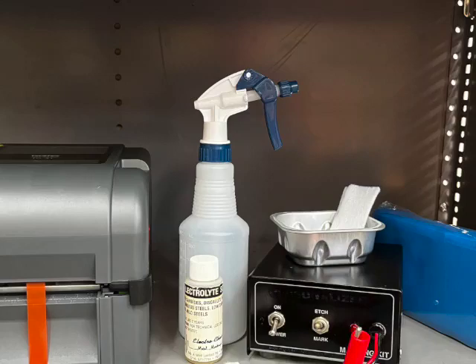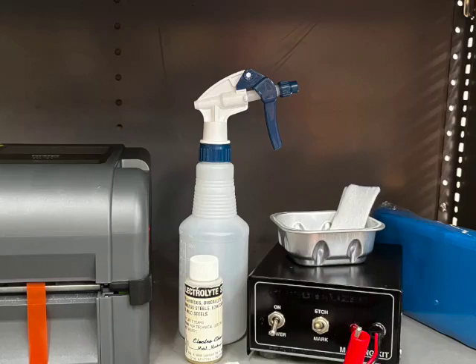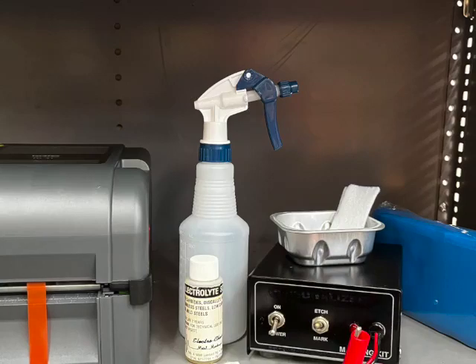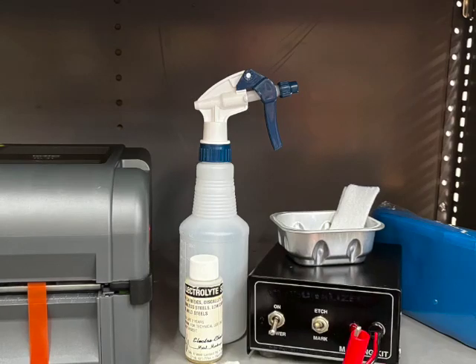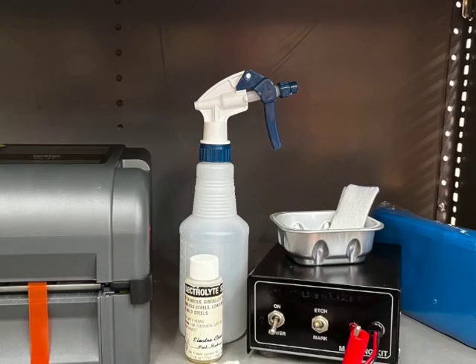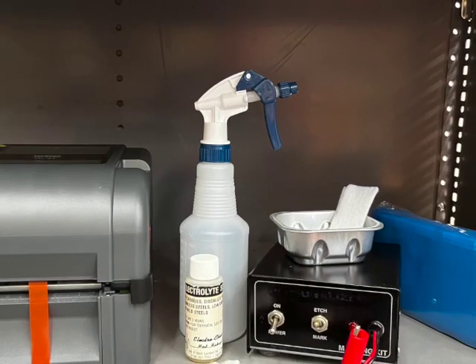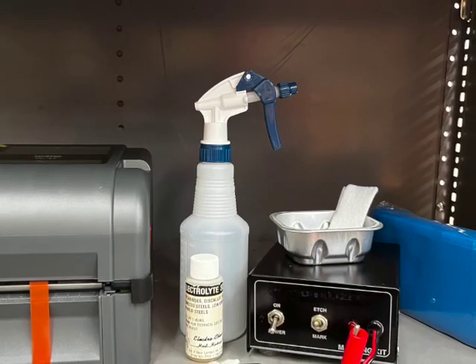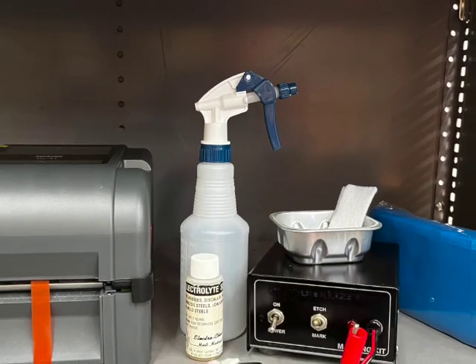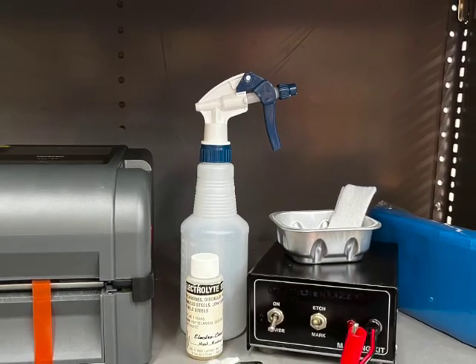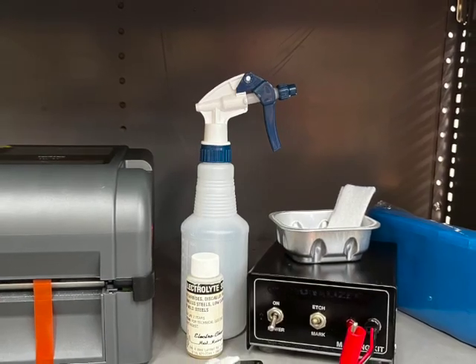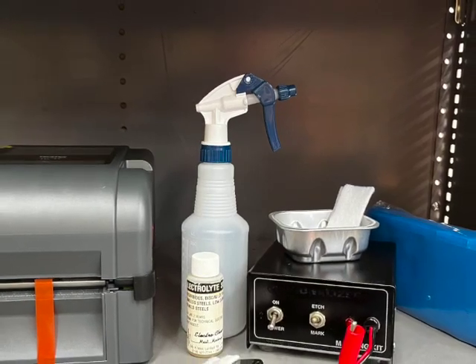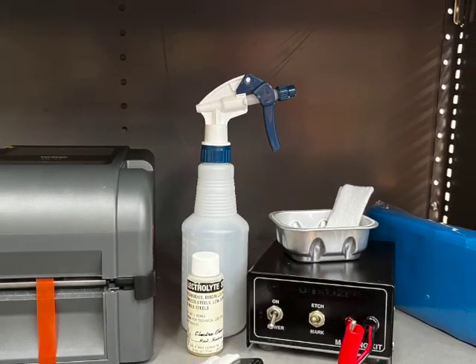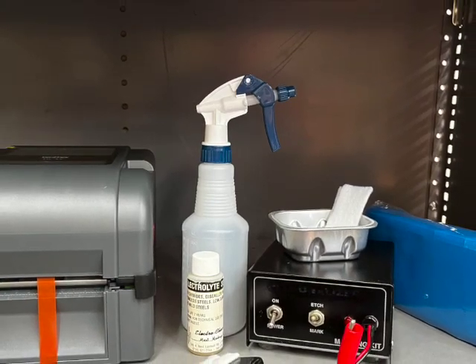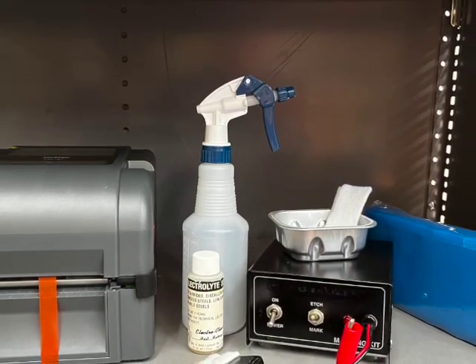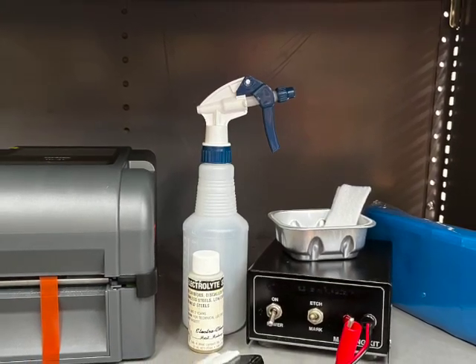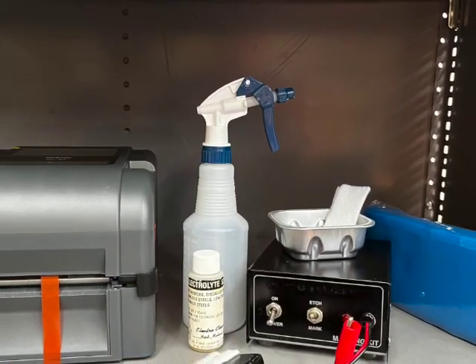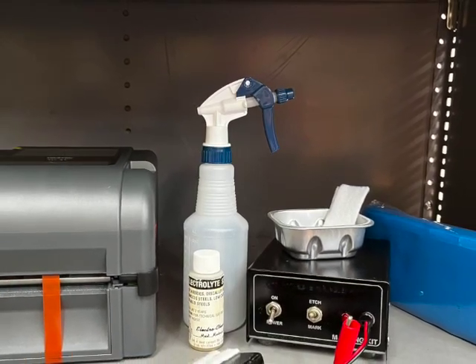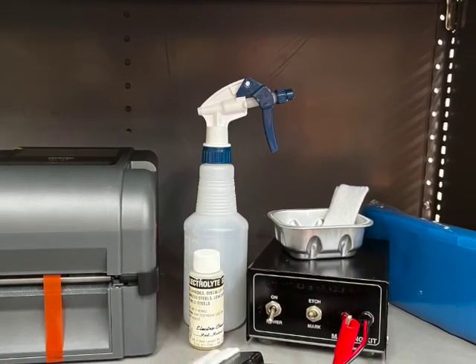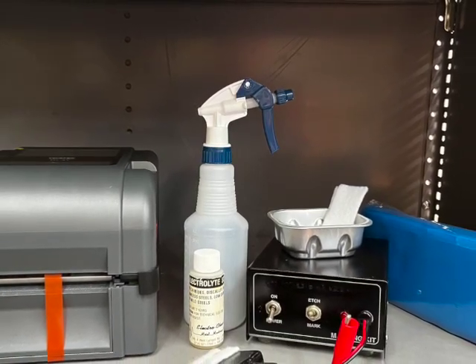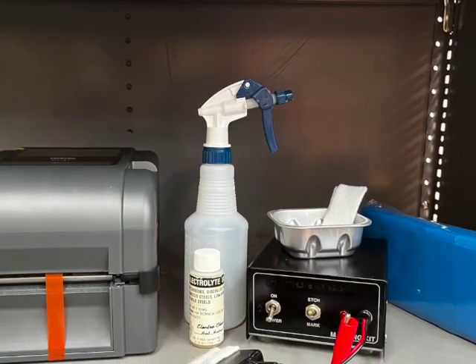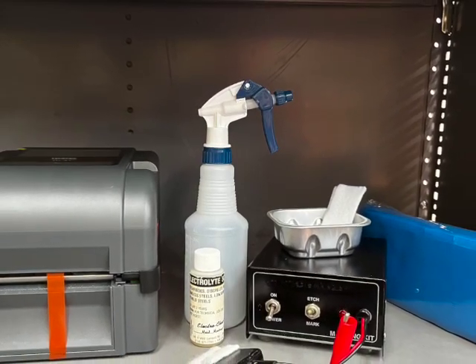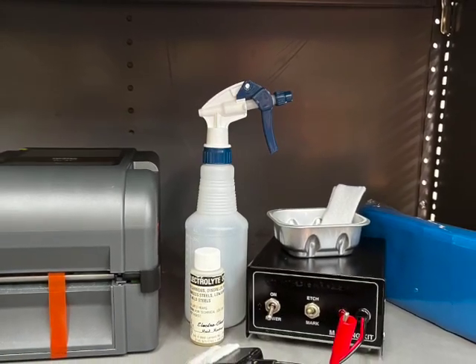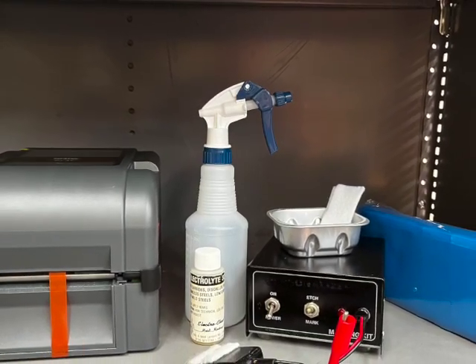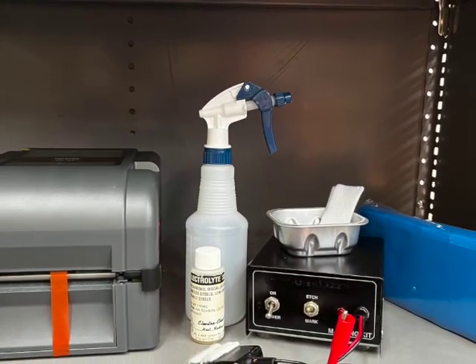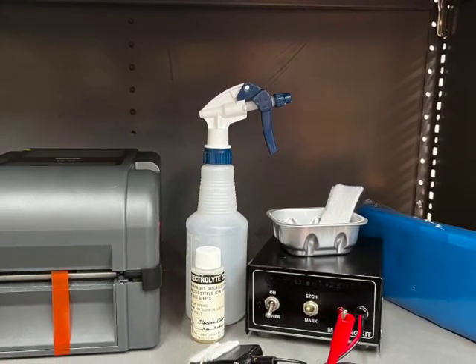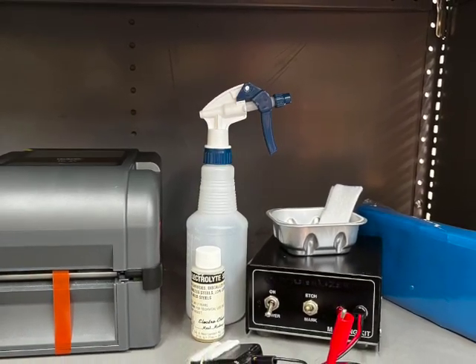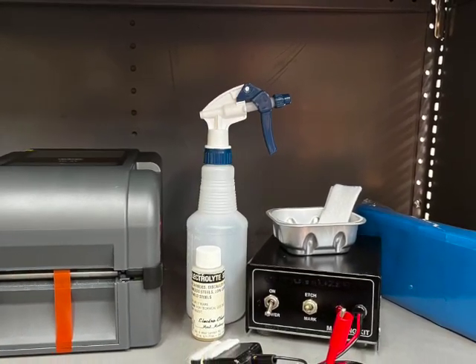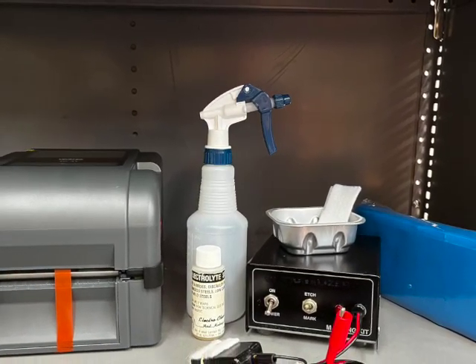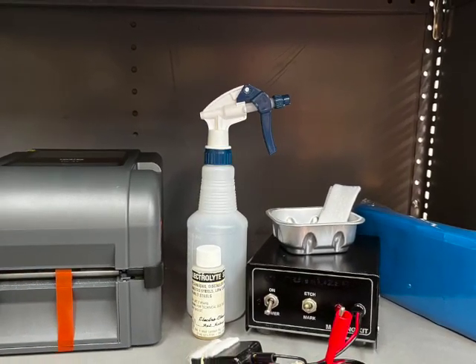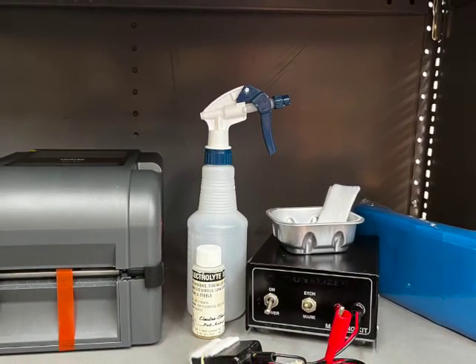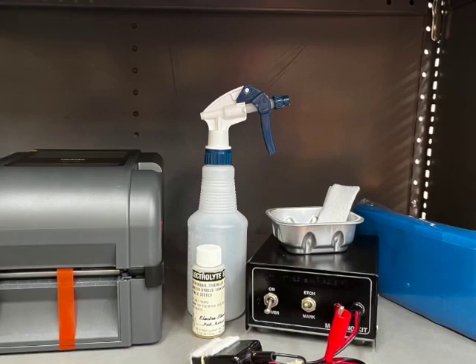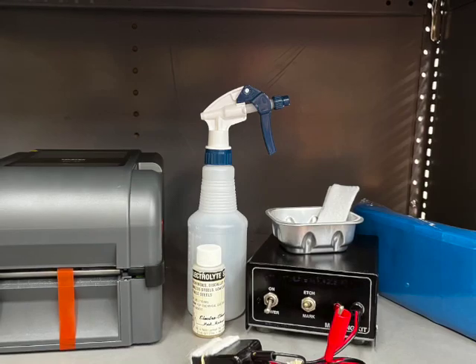The purpose of this video is to demonstrate VIN etching of a catalytic converter.